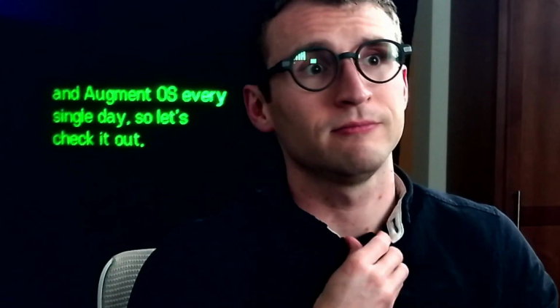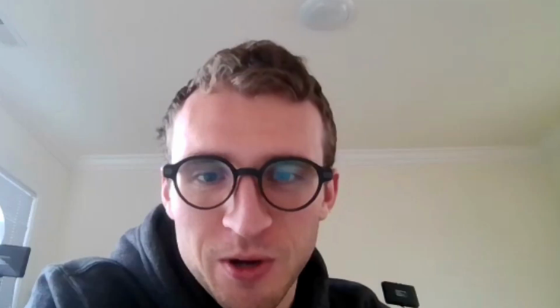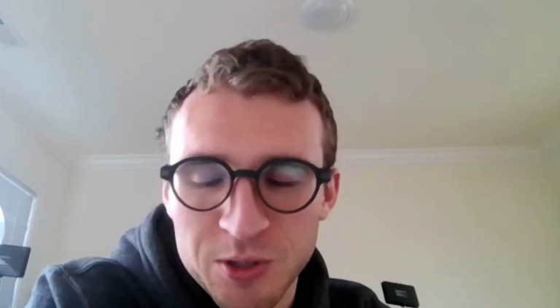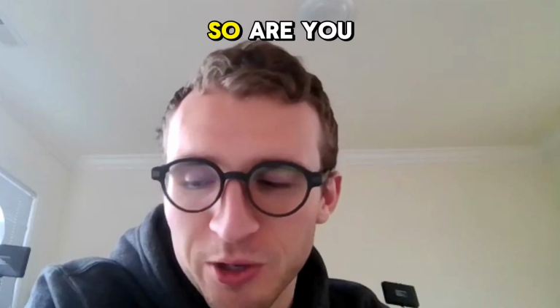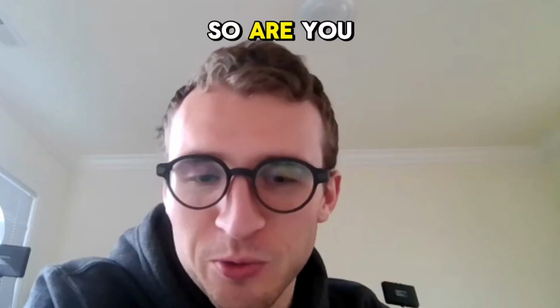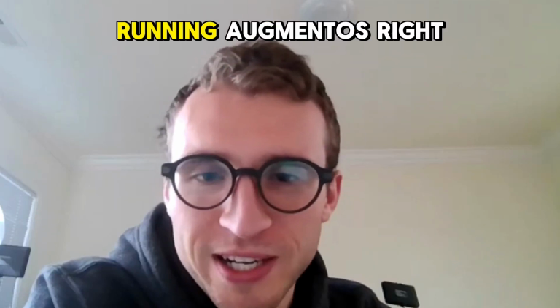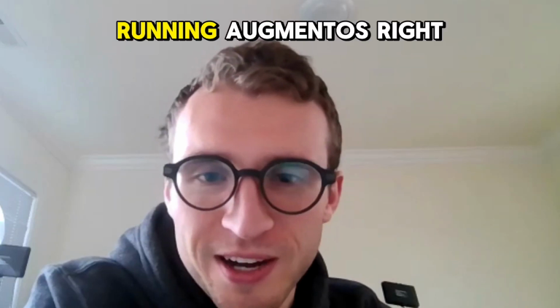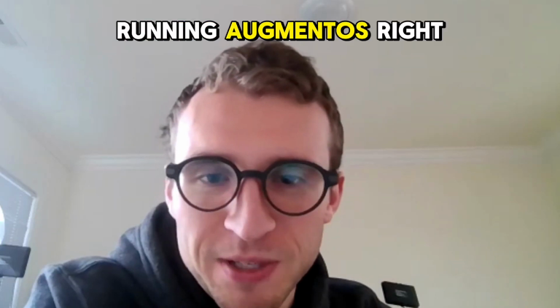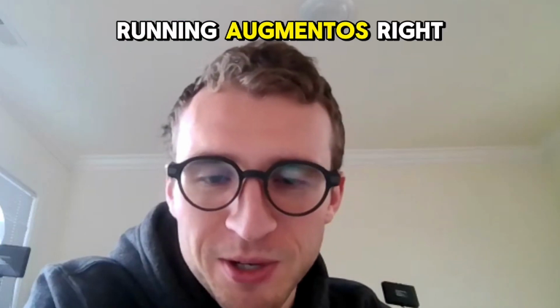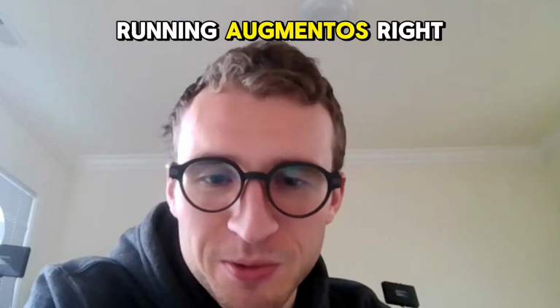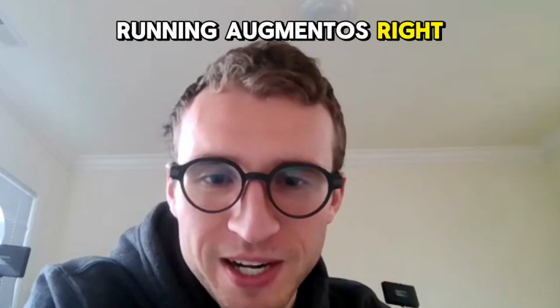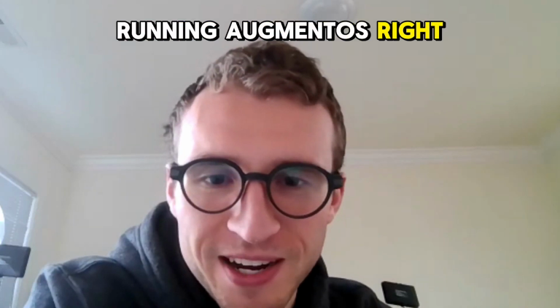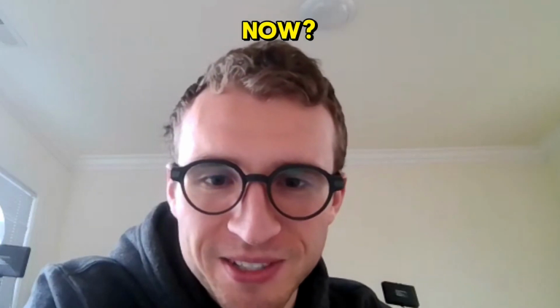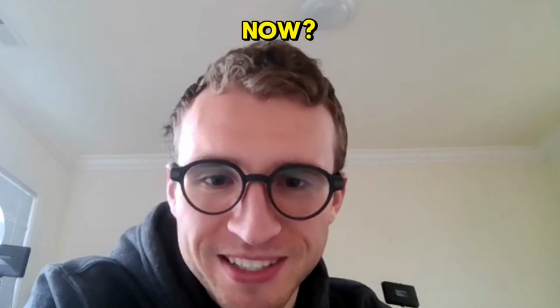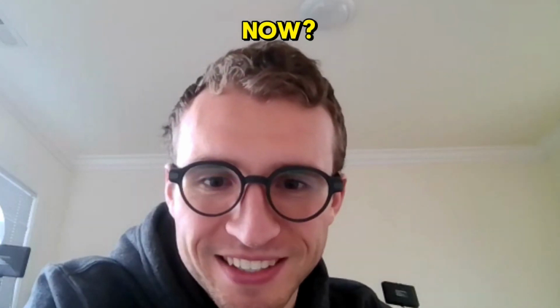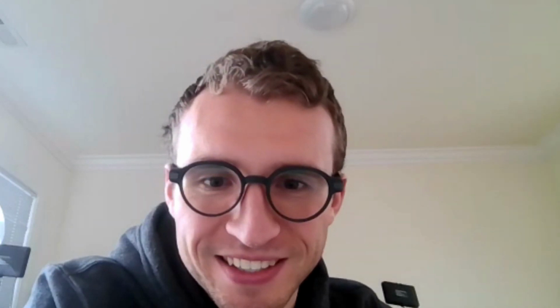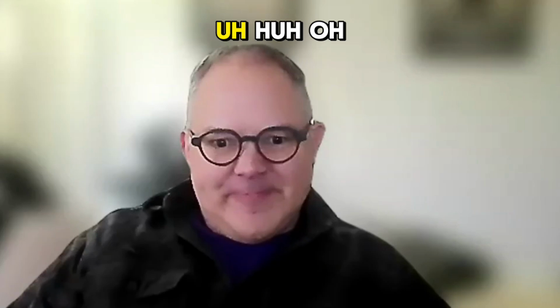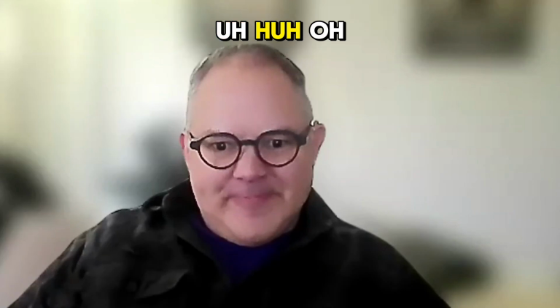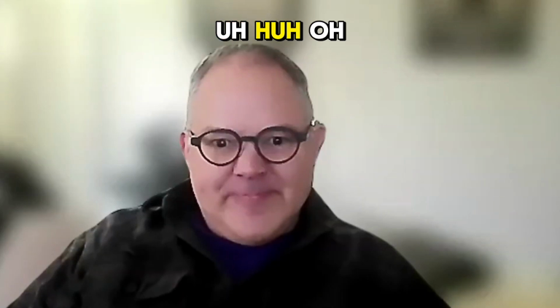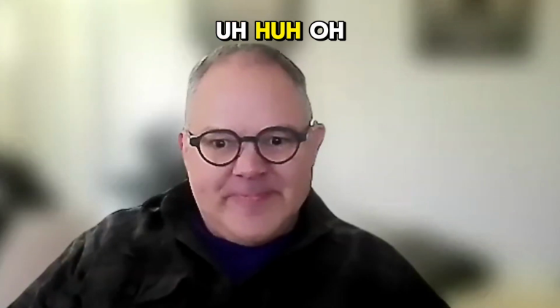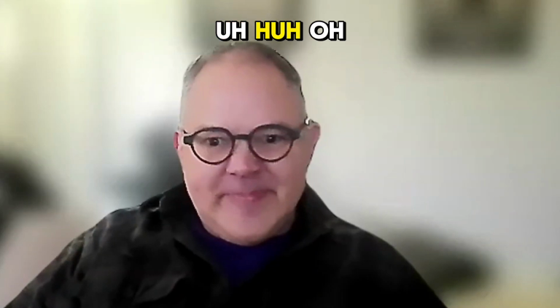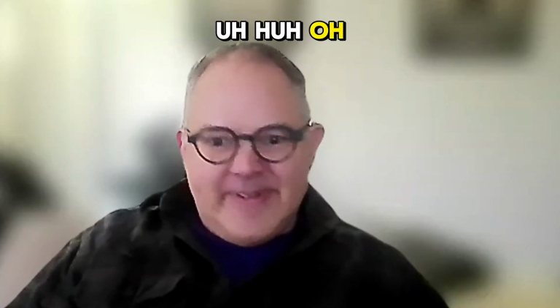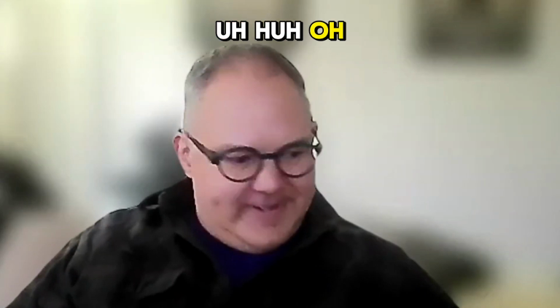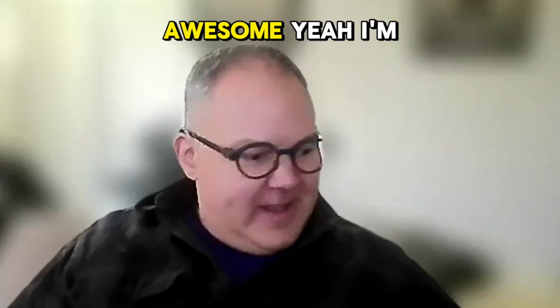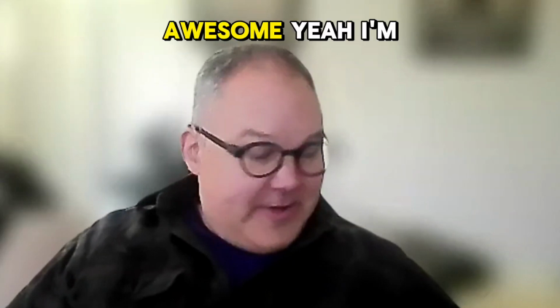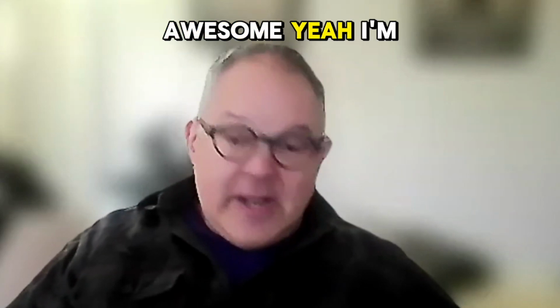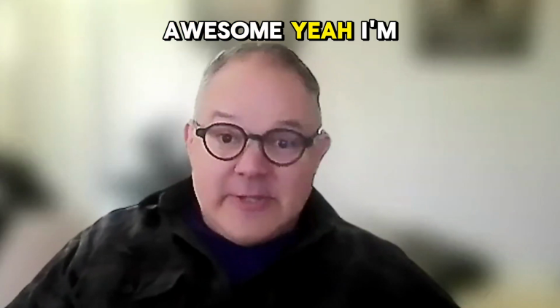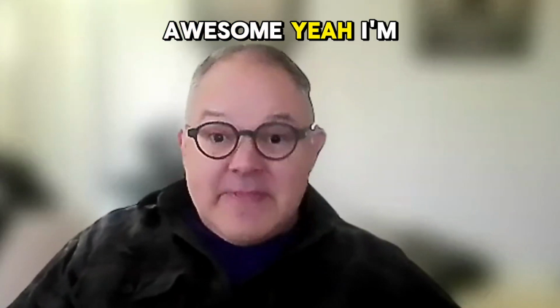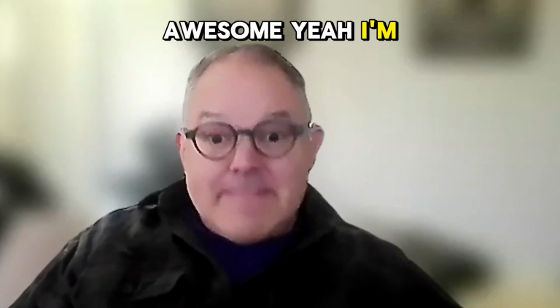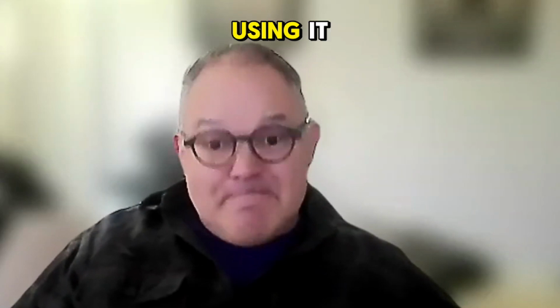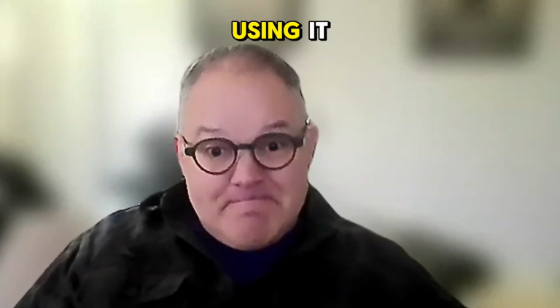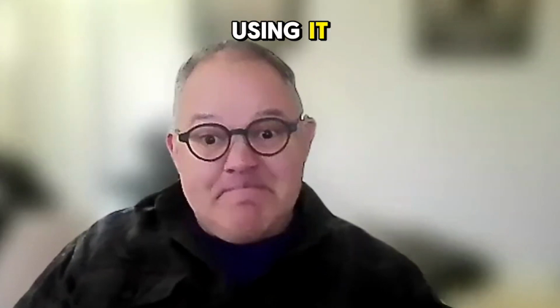Wait, so are you running AugmentOS right now? Yeah, I'm using that. That's super cool.